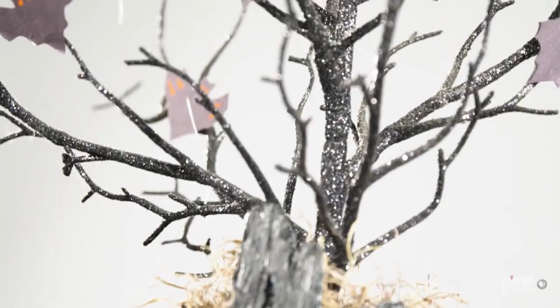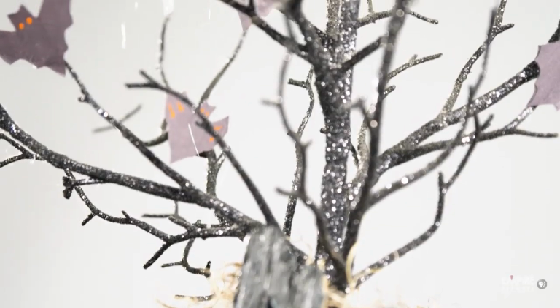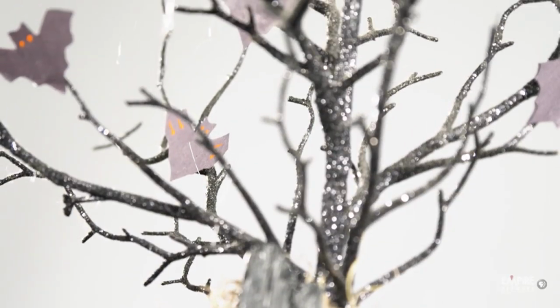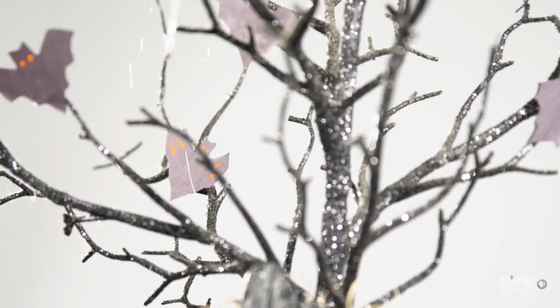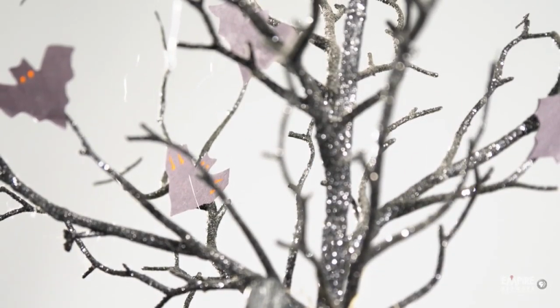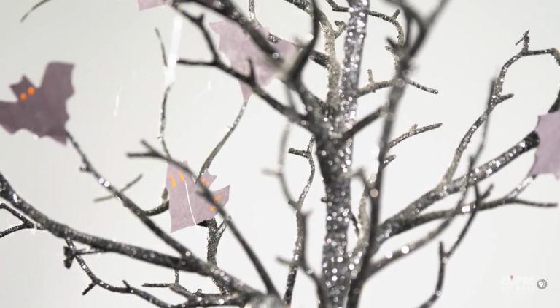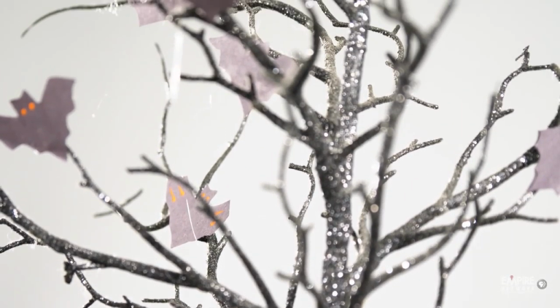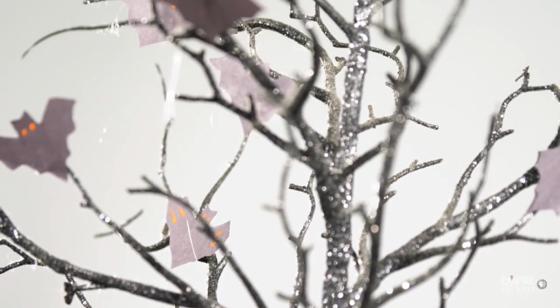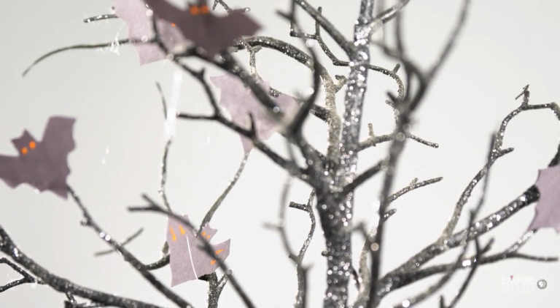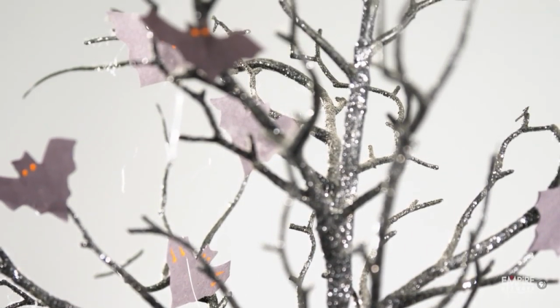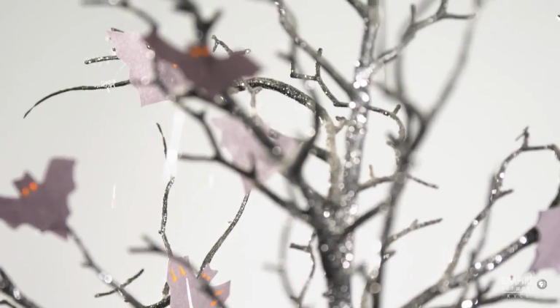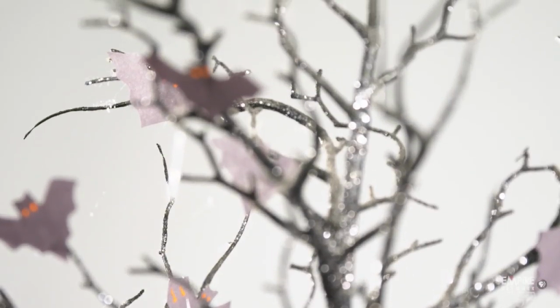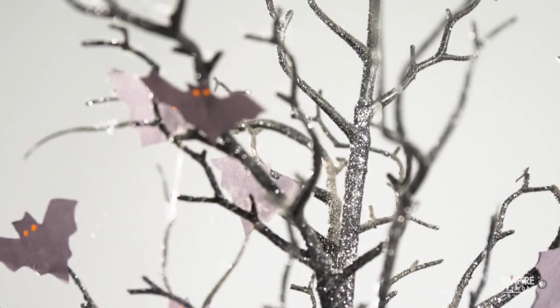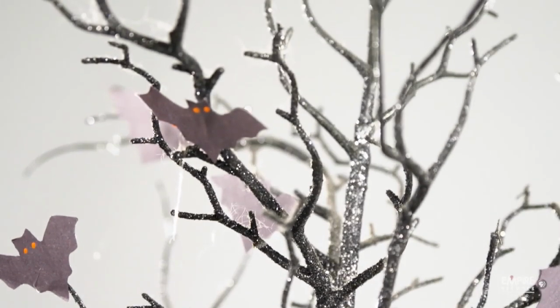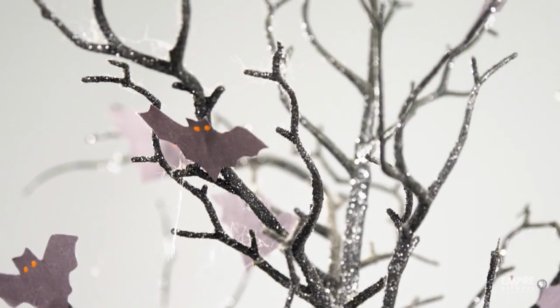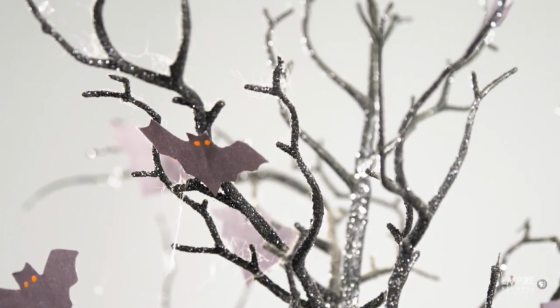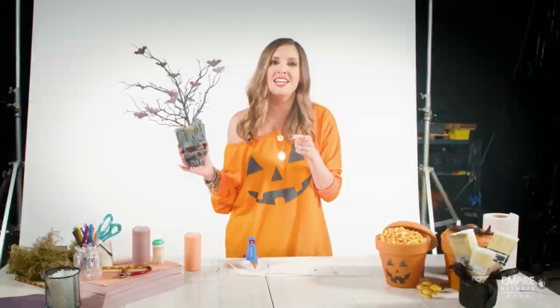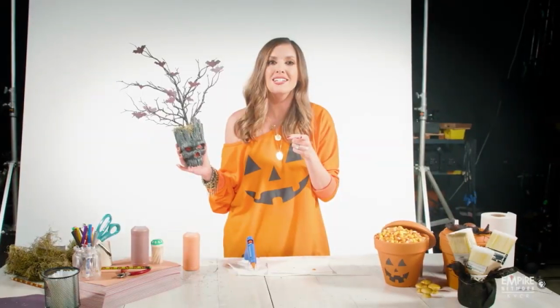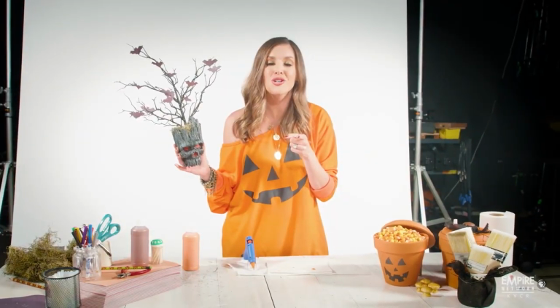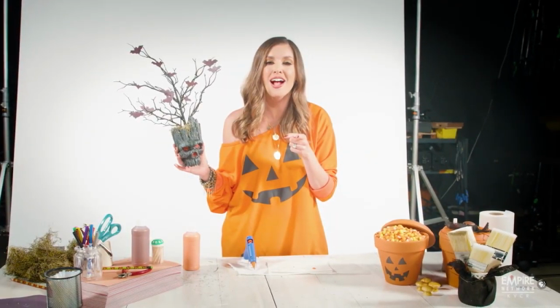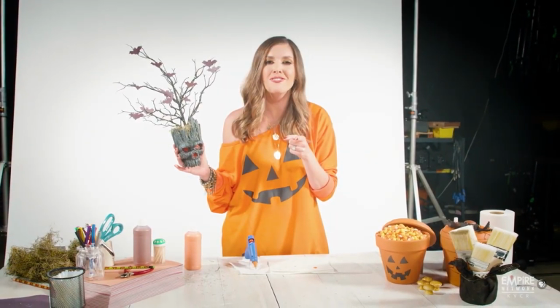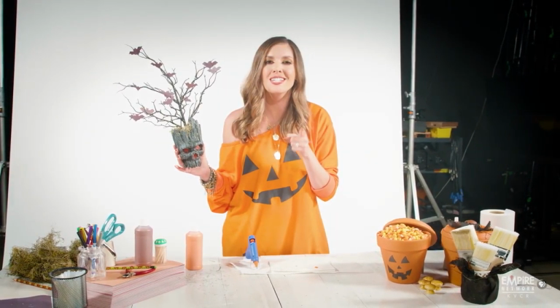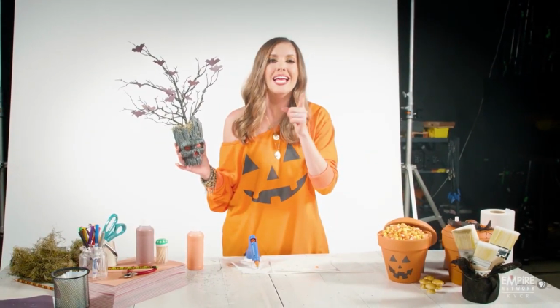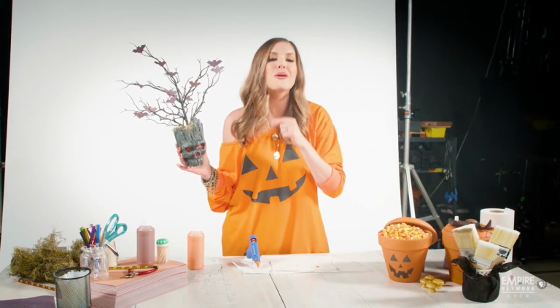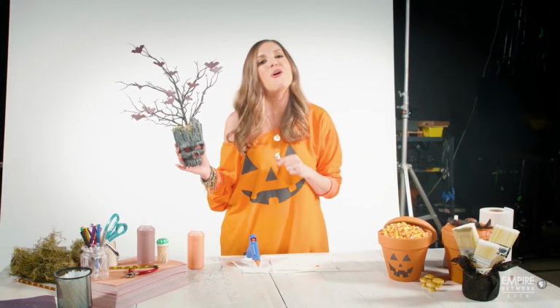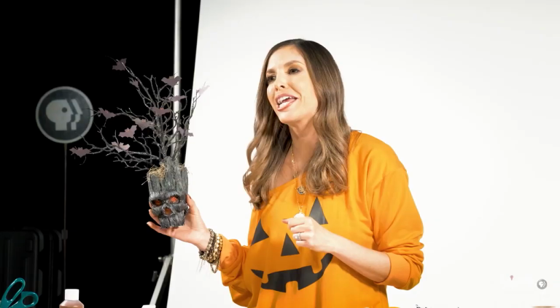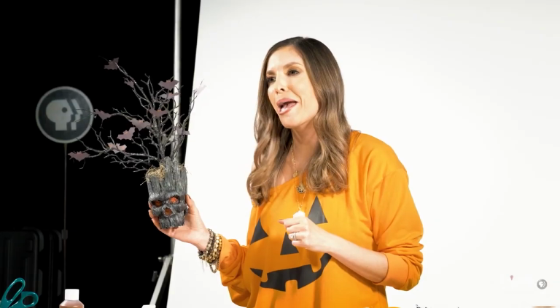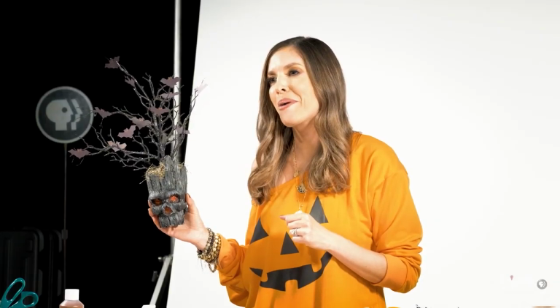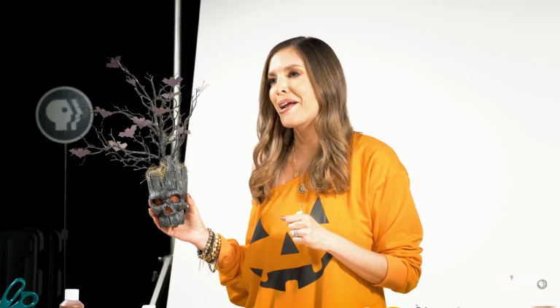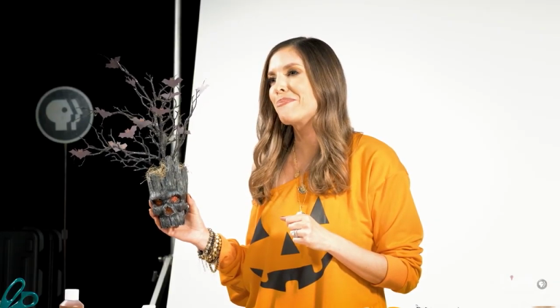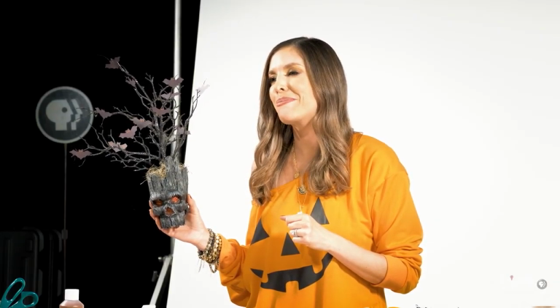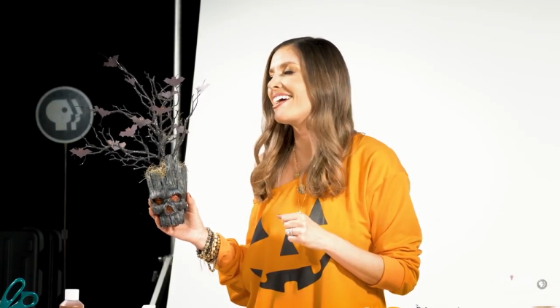I hope you had as much fun as I did. I'm going to get ready for the next craft, keep watching Empire PBS.